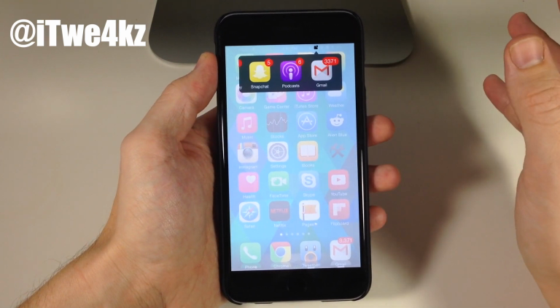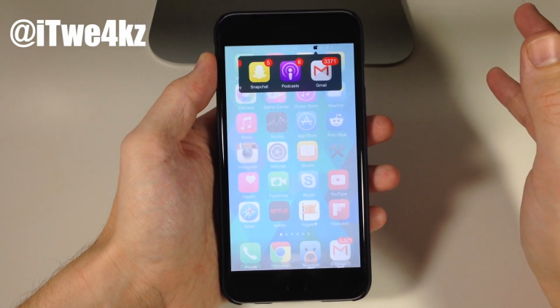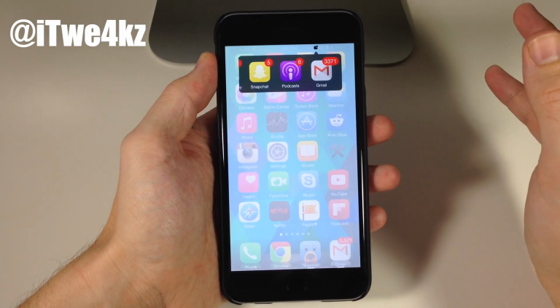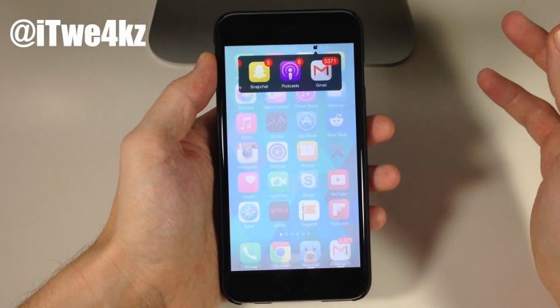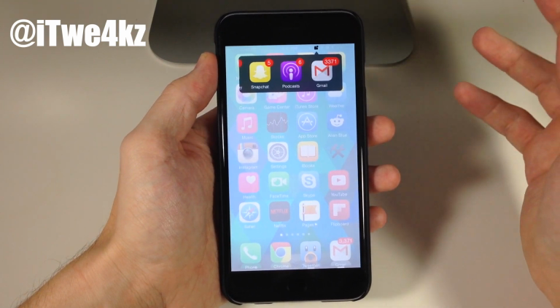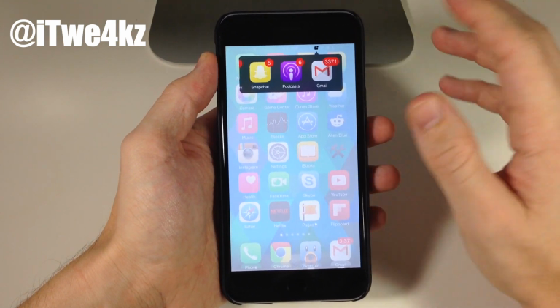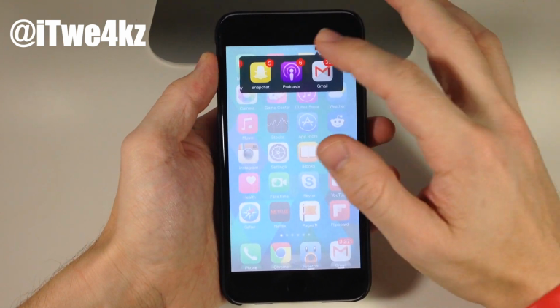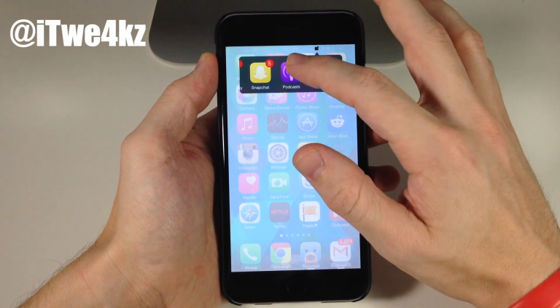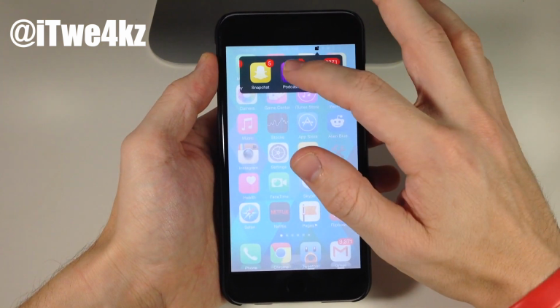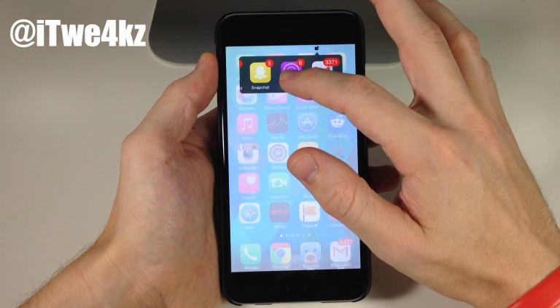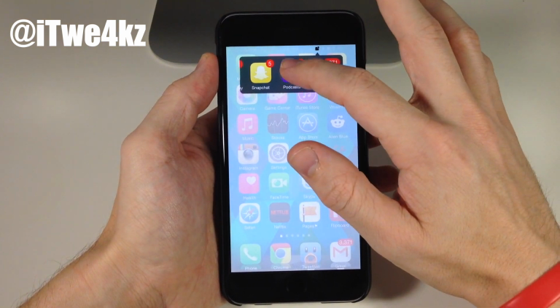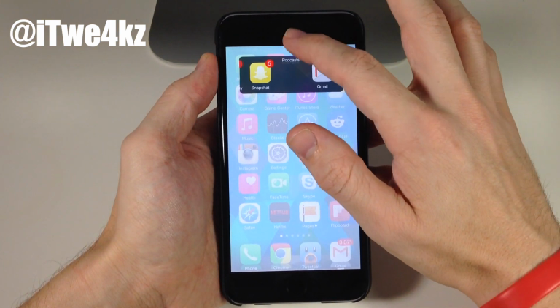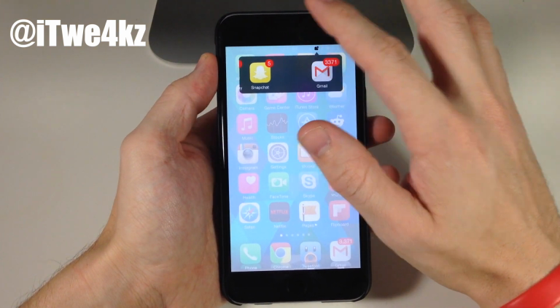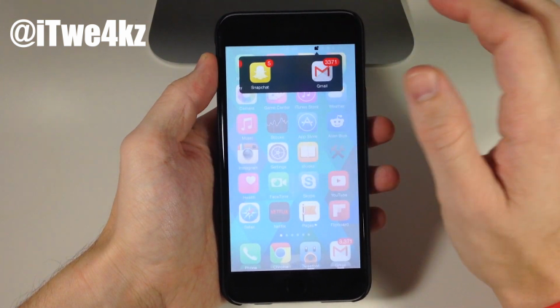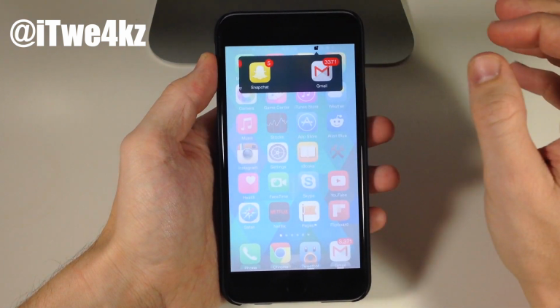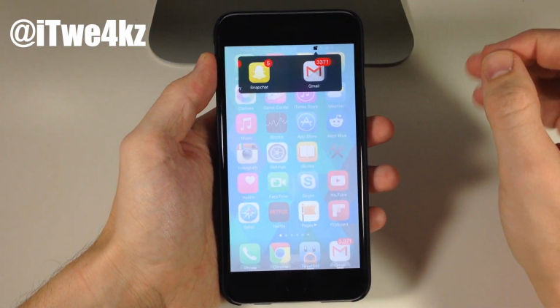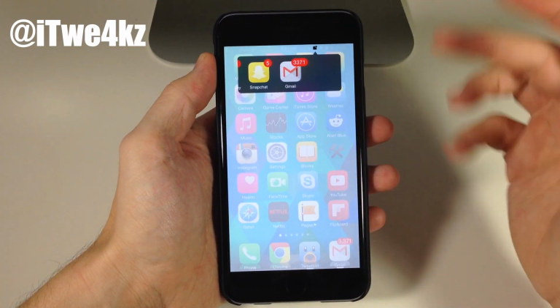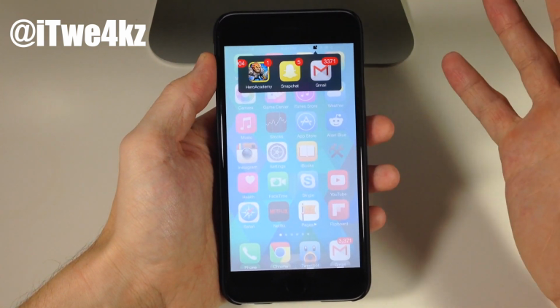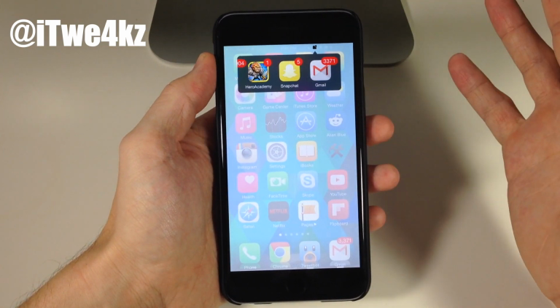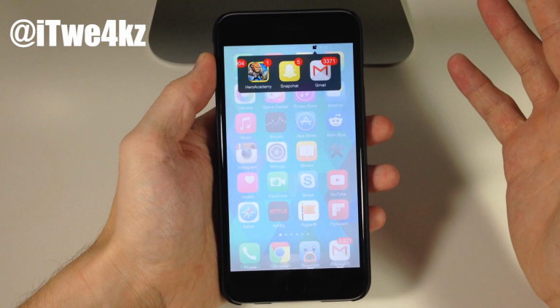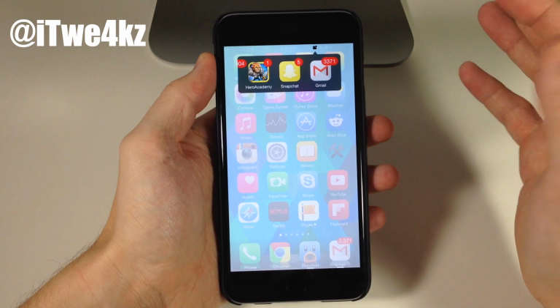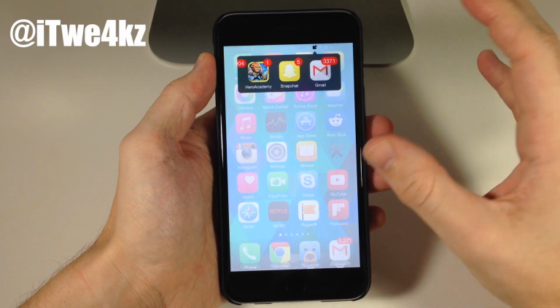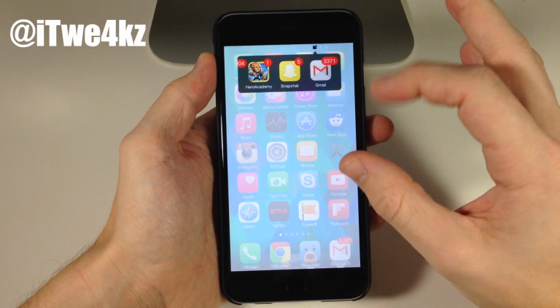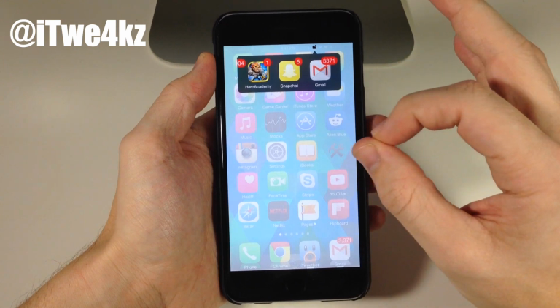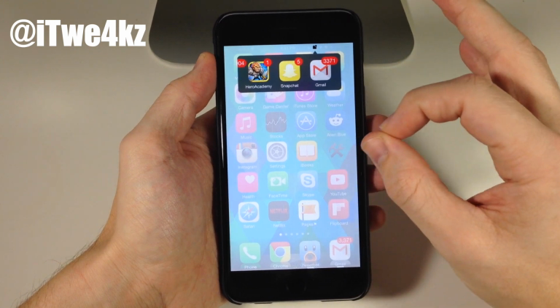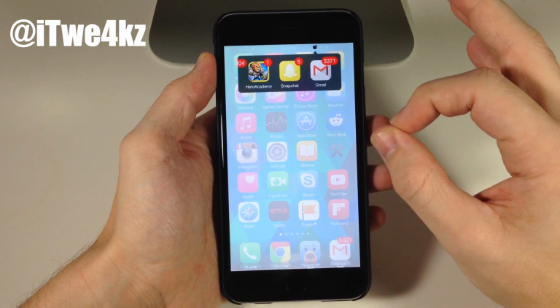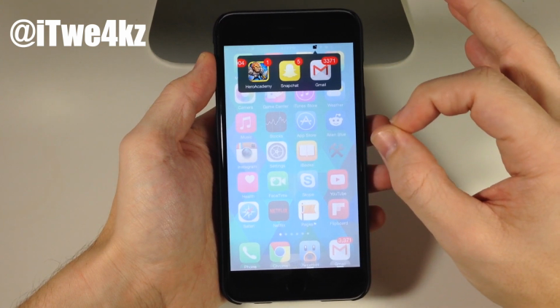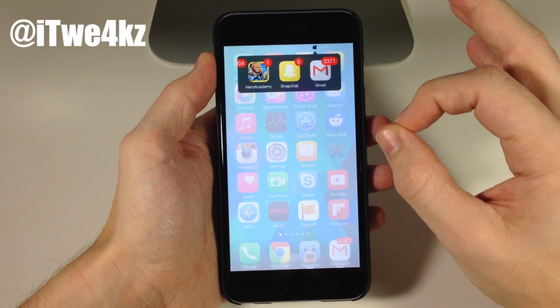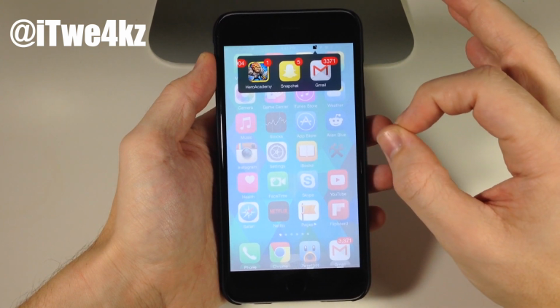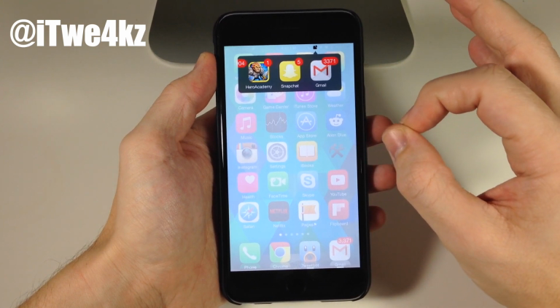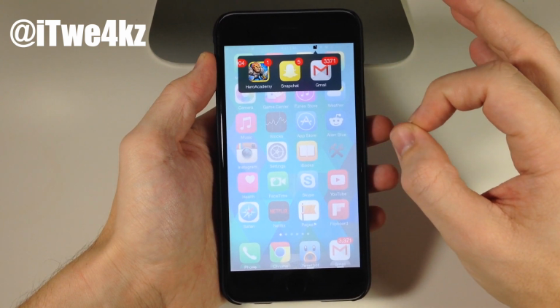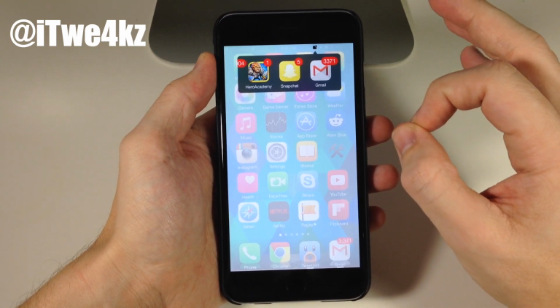Now if you want to close out of one, you can just swipe up and it's going to close out all those badge notifications.